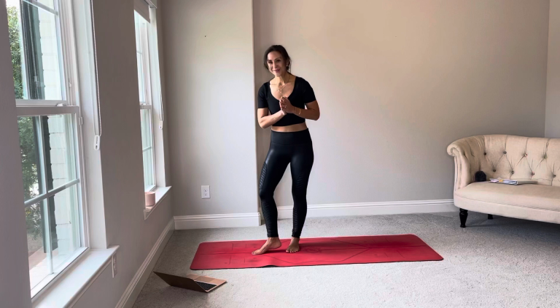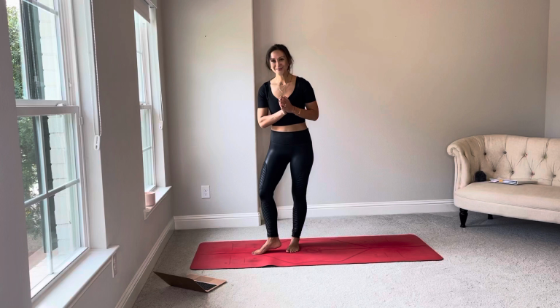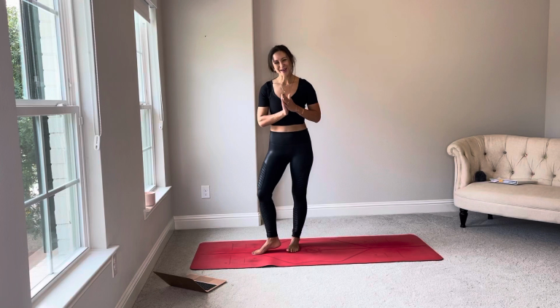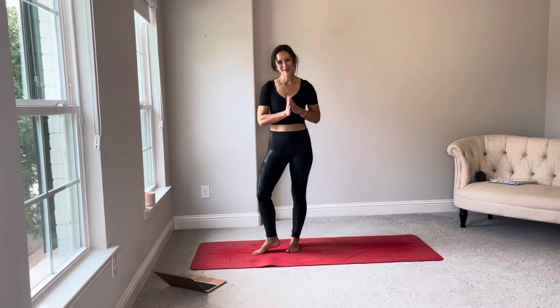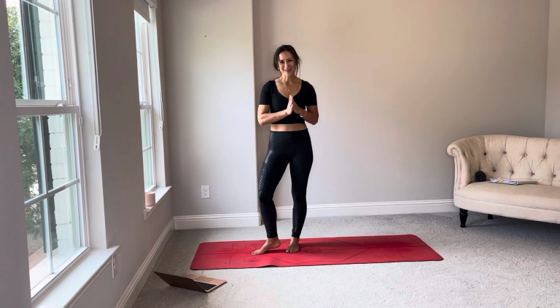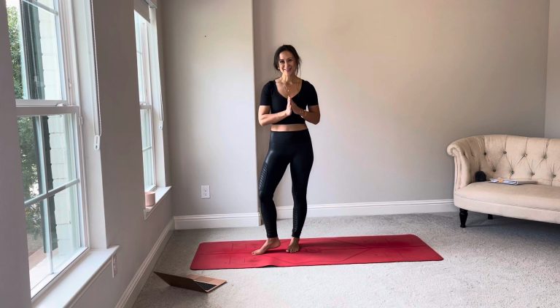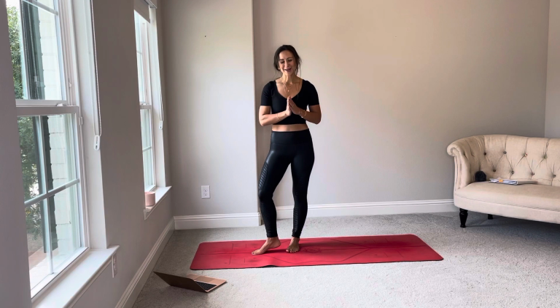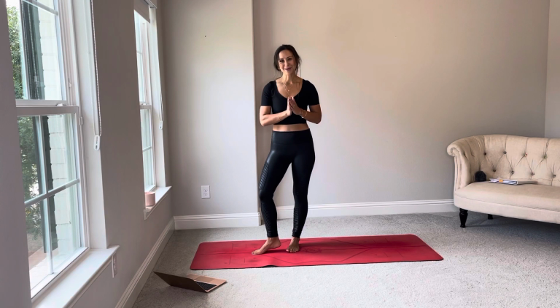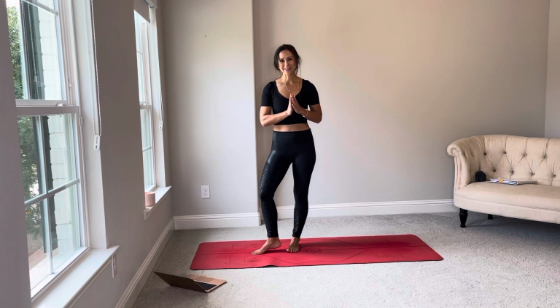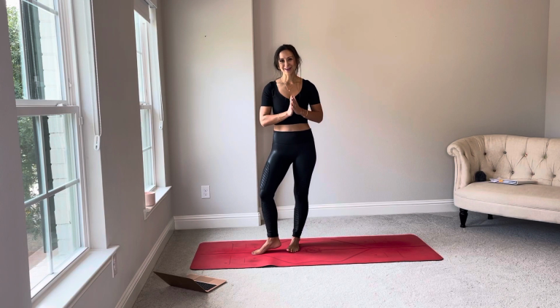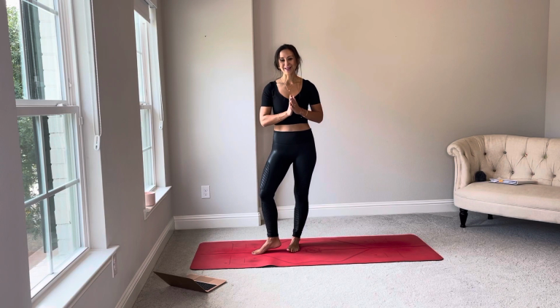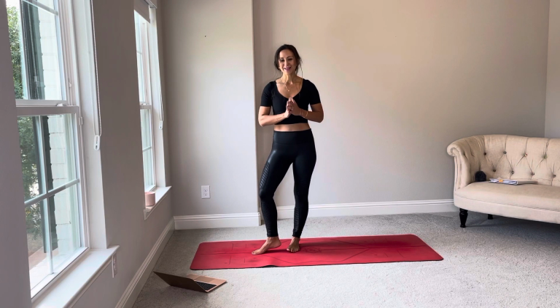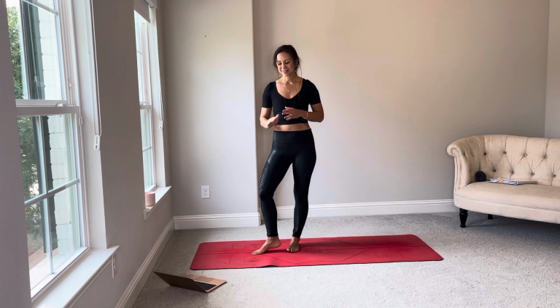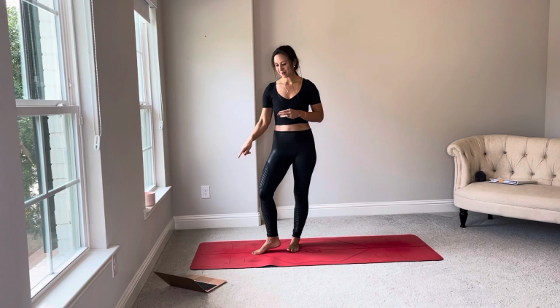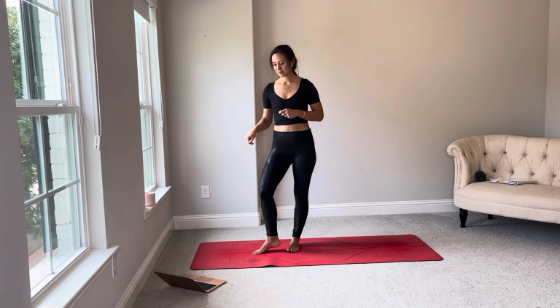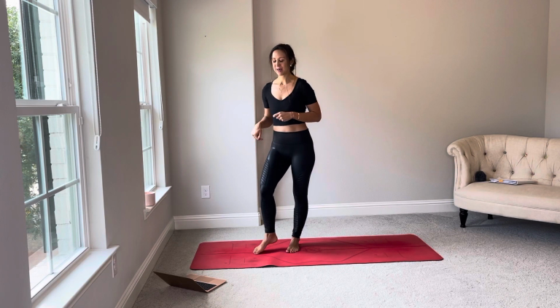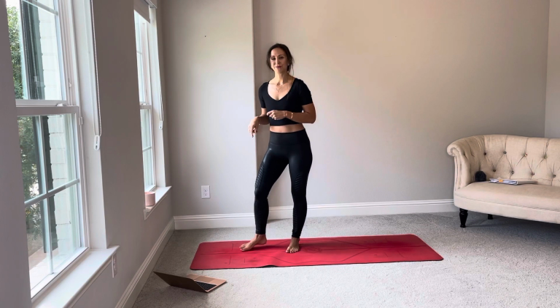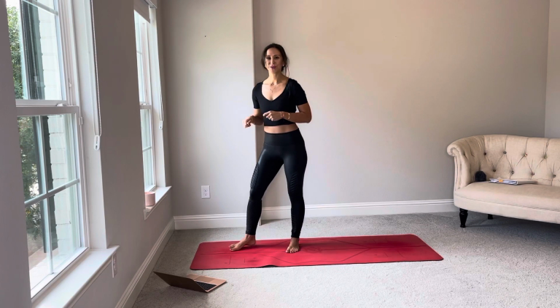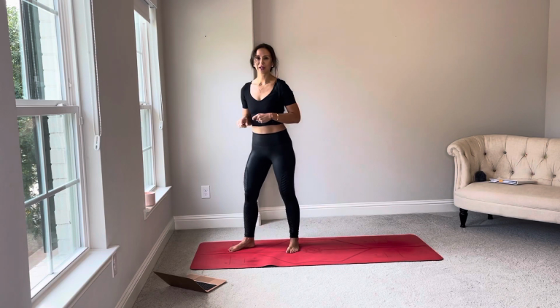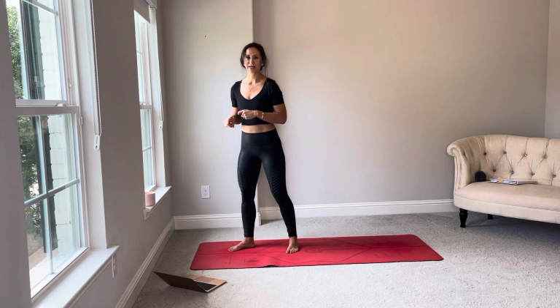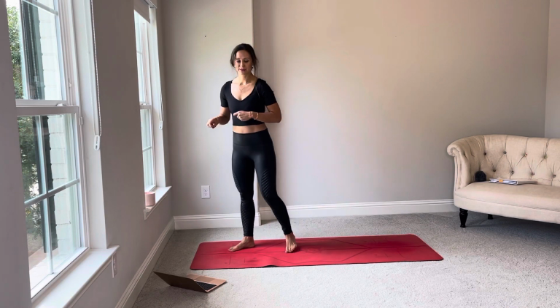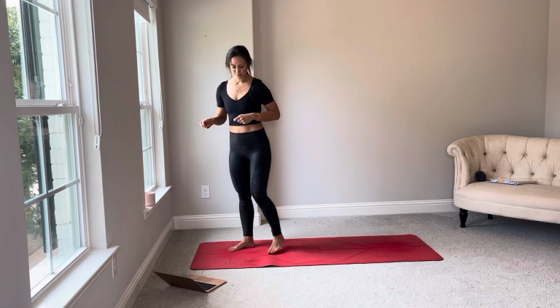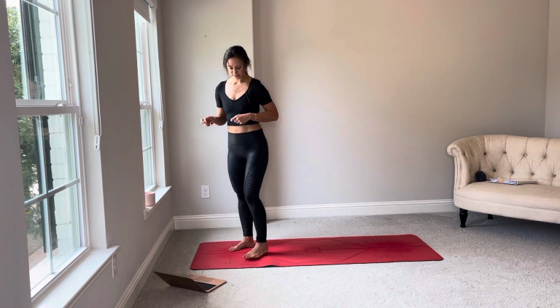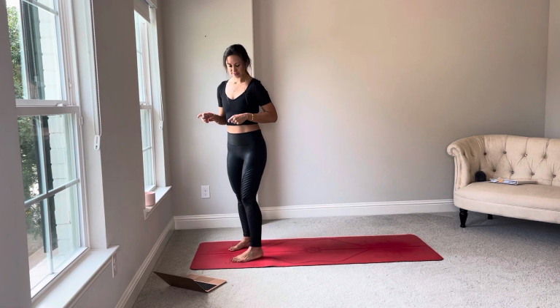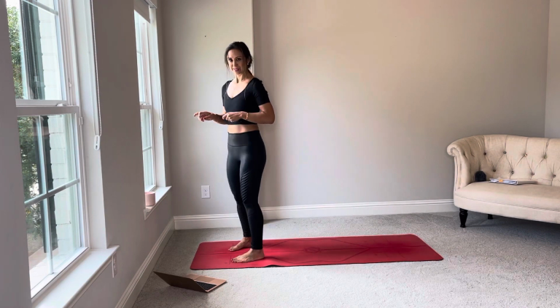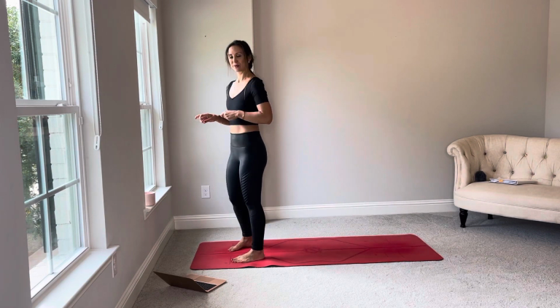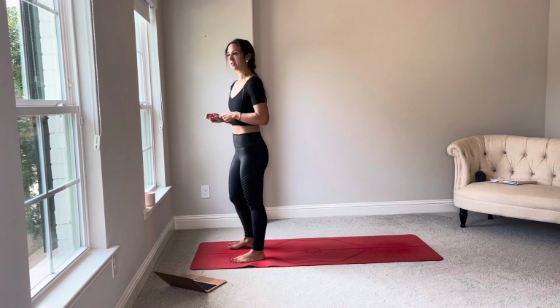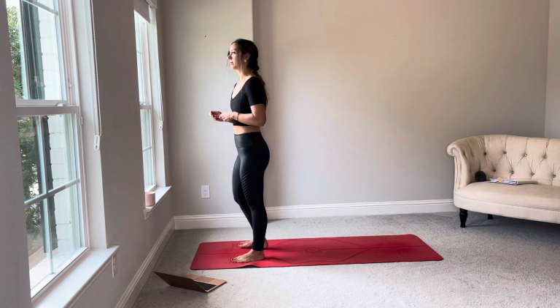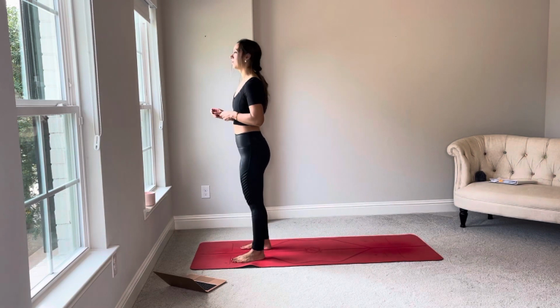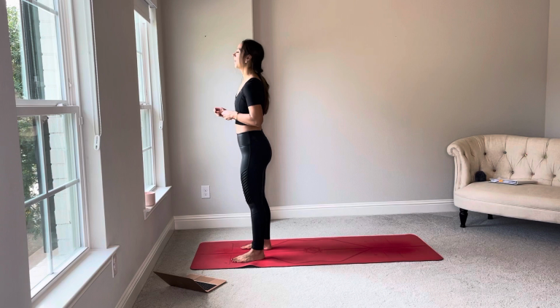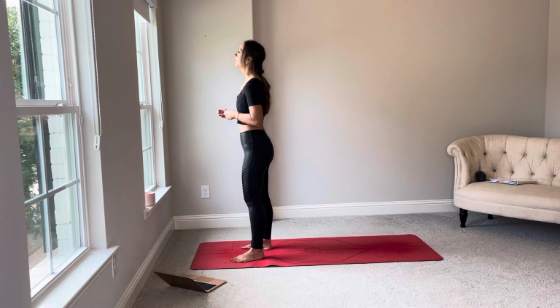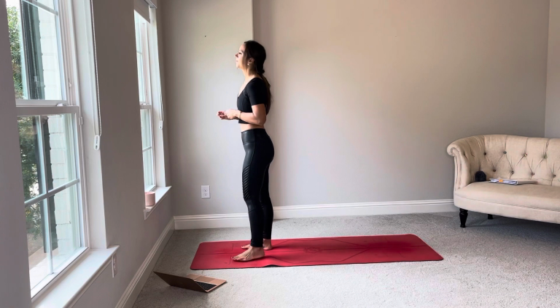Welcome, guys. My name is Sarah. Top of the mat for the collective breath to signal the start of the power flow.